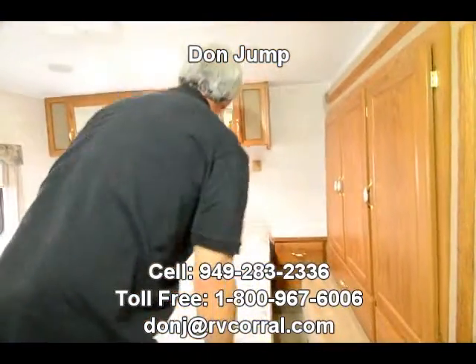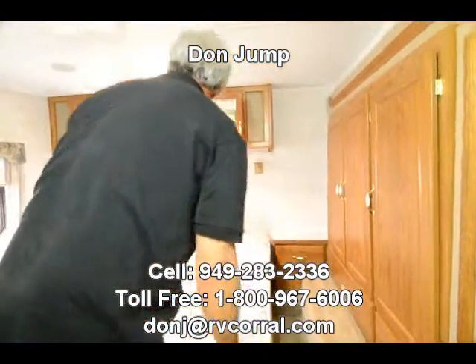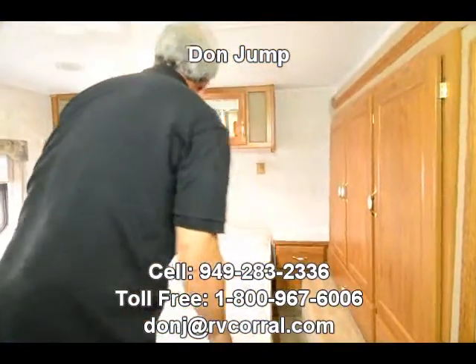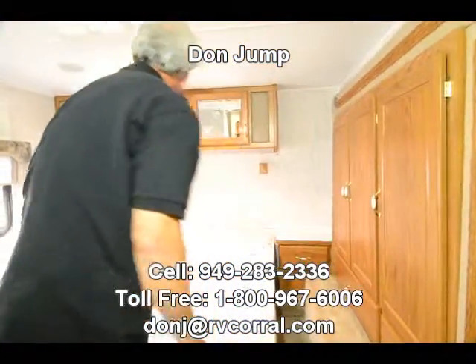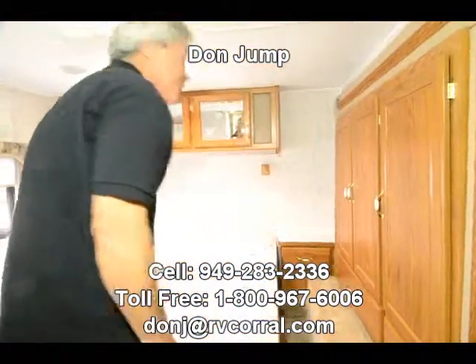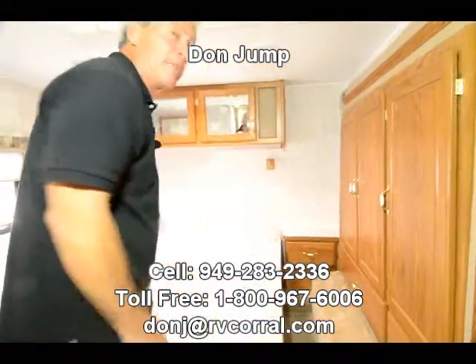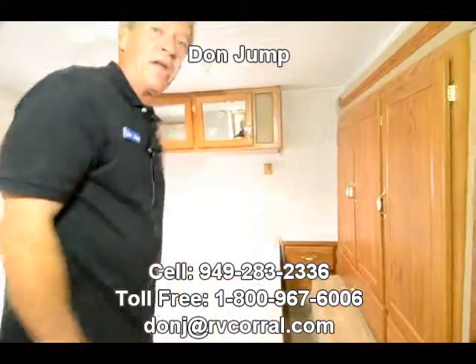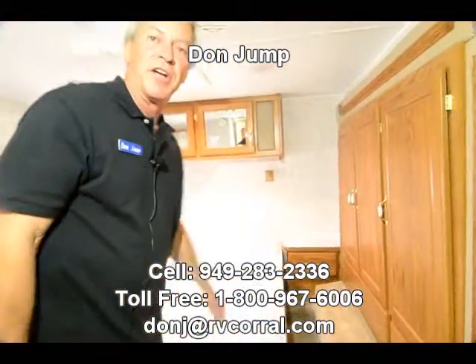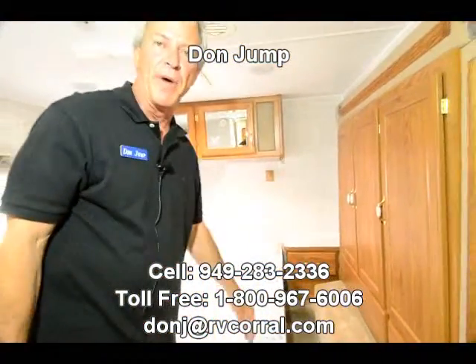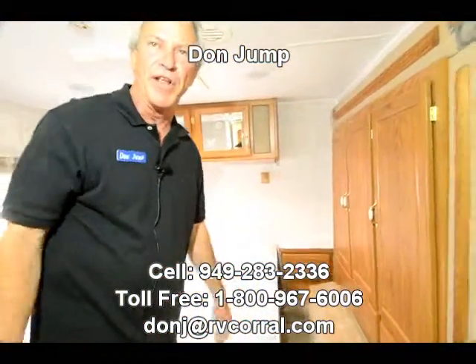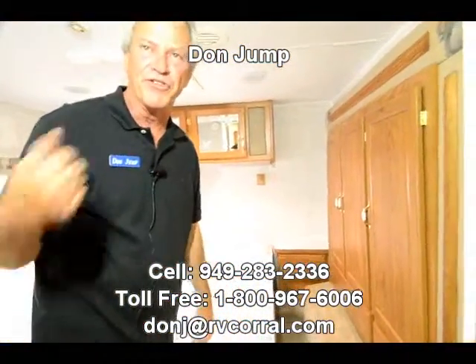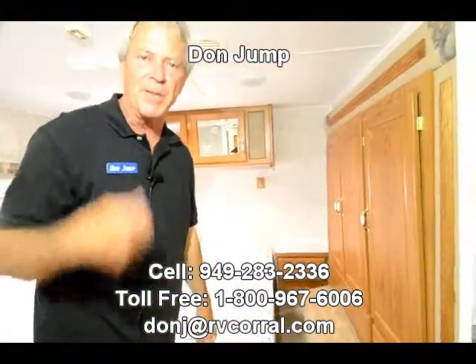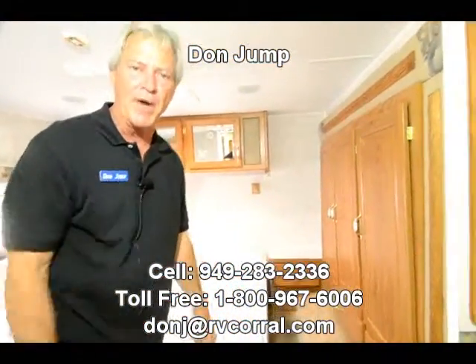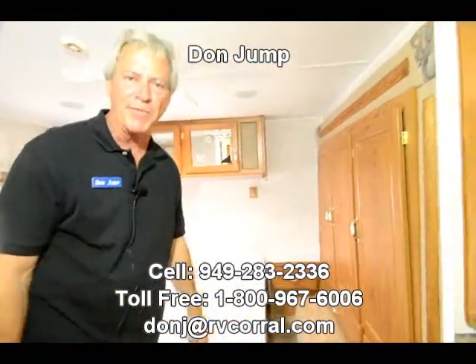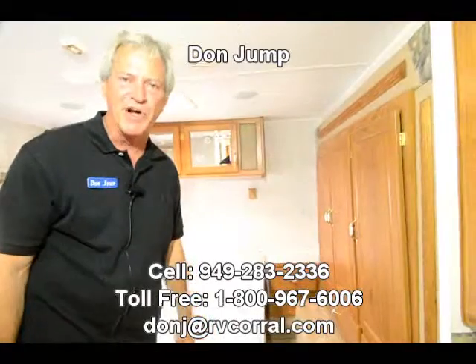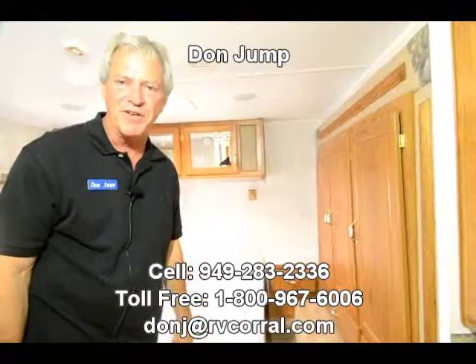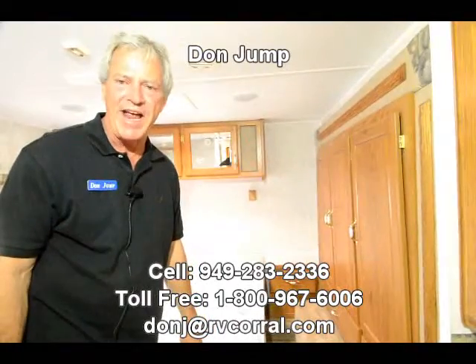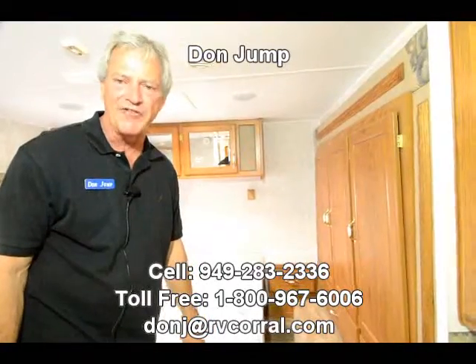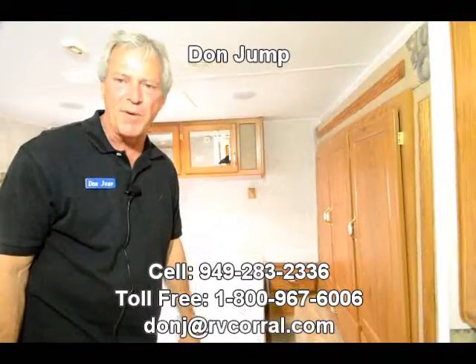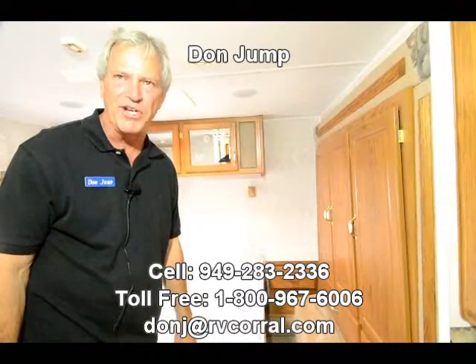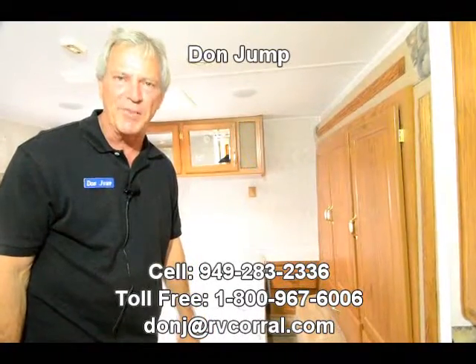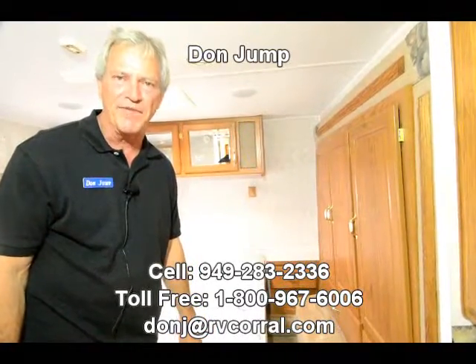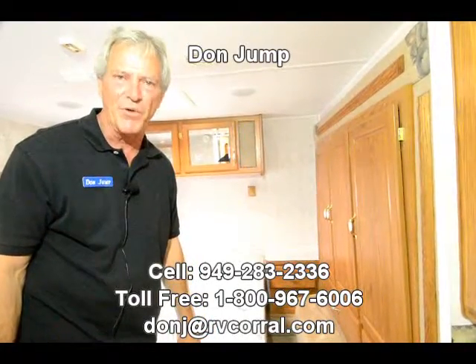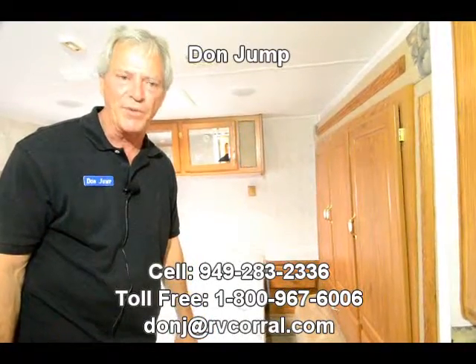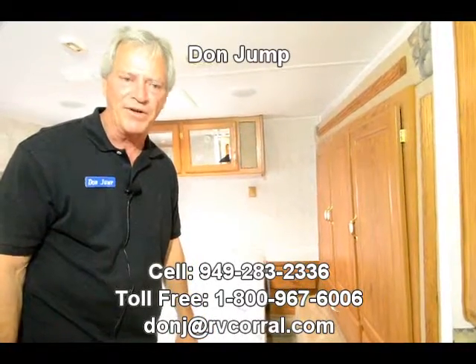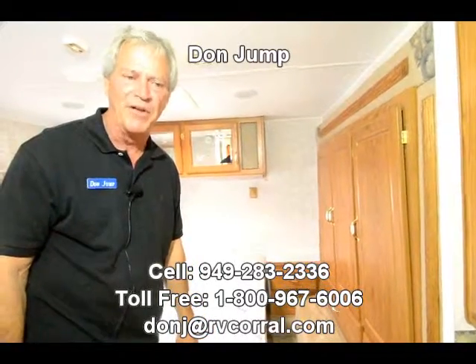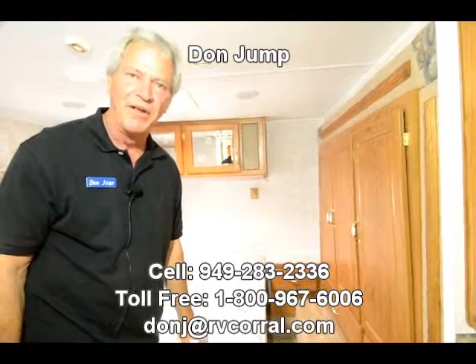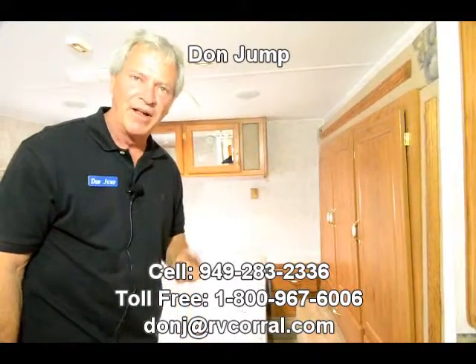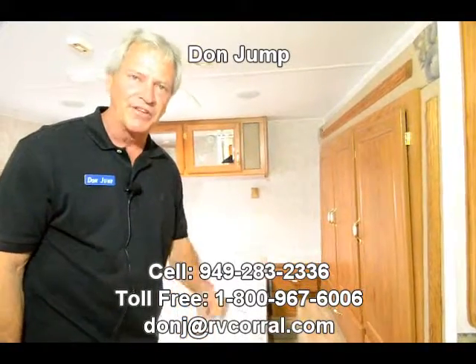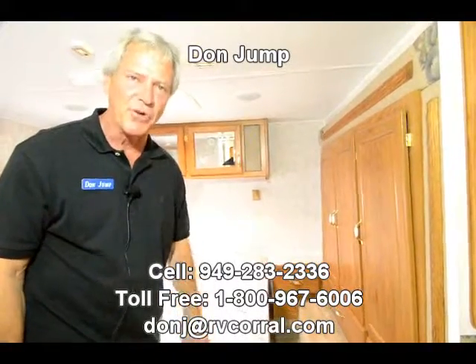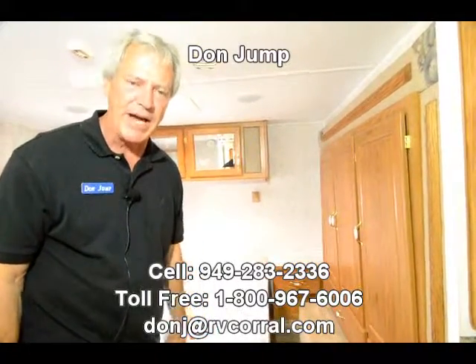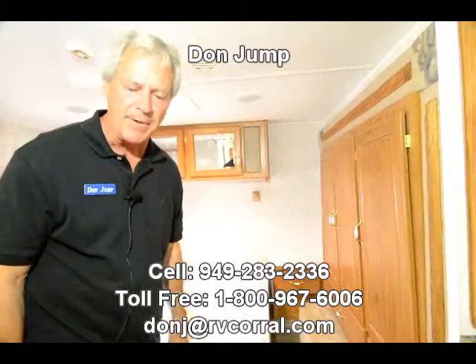Good luck on filling this up, guys — it's a beauty. Come on in and see me. My name is Don; ask for me when you come in if you would please. Let's go camping.